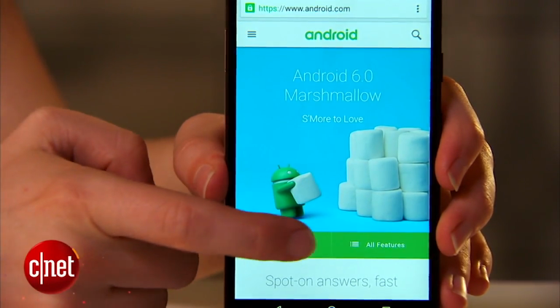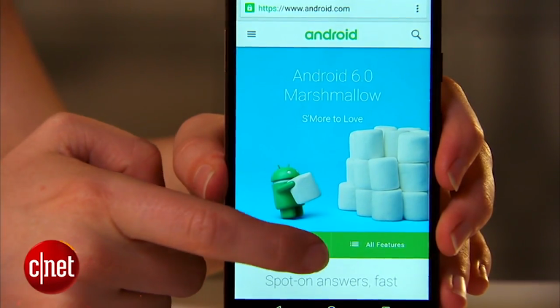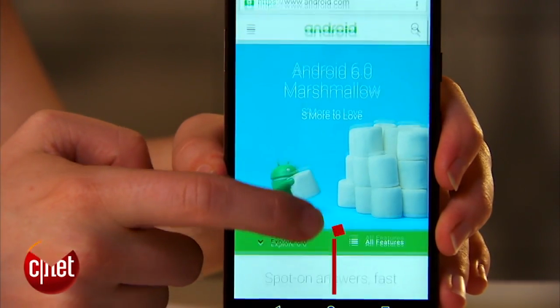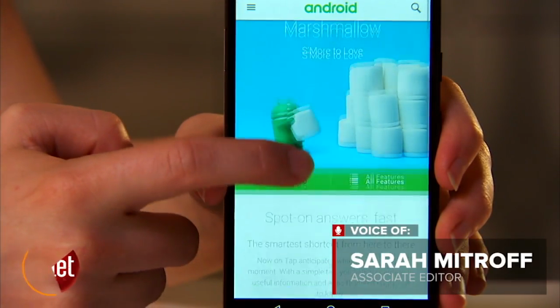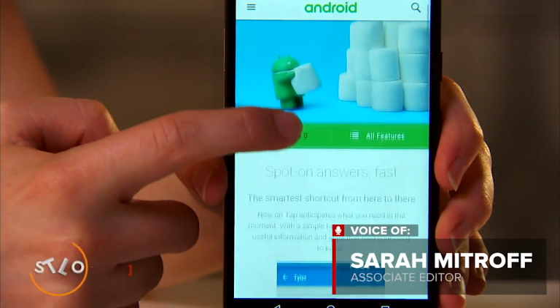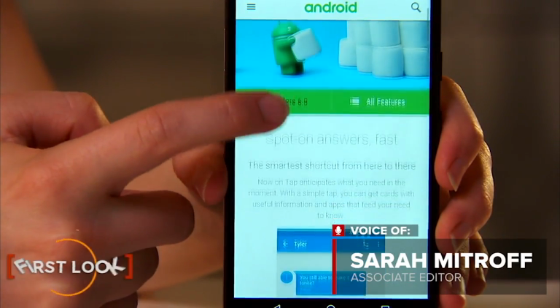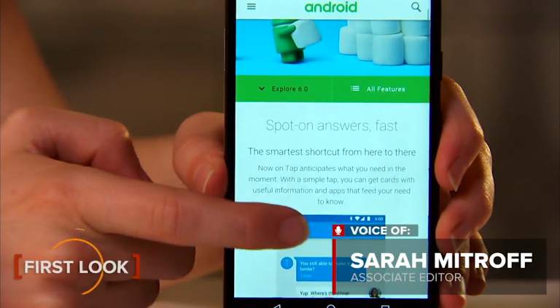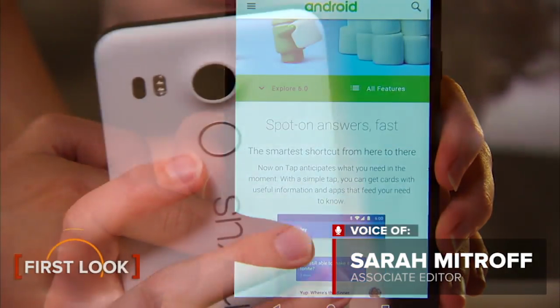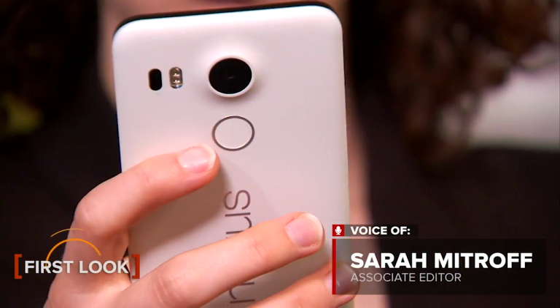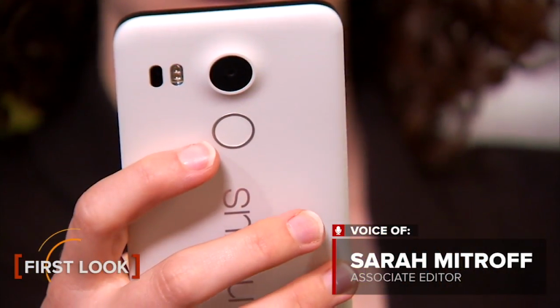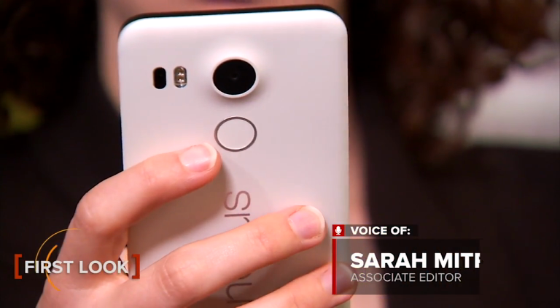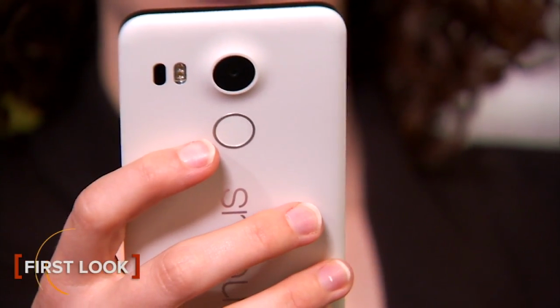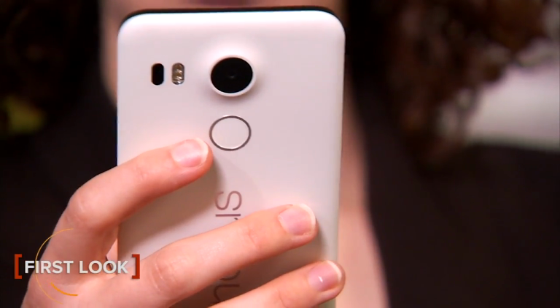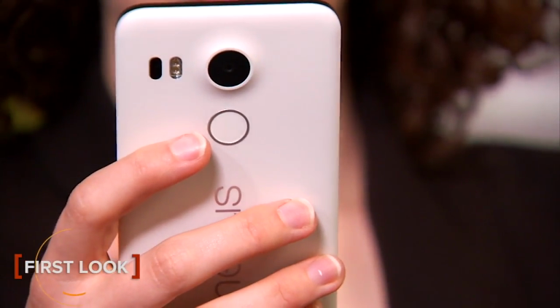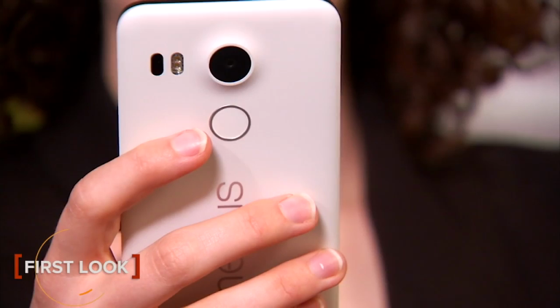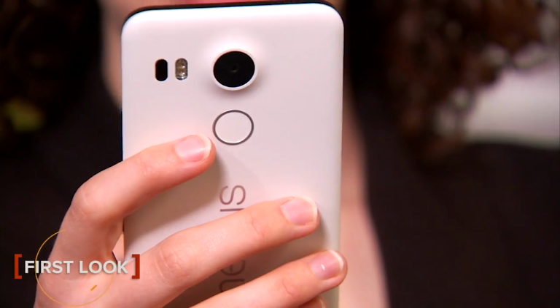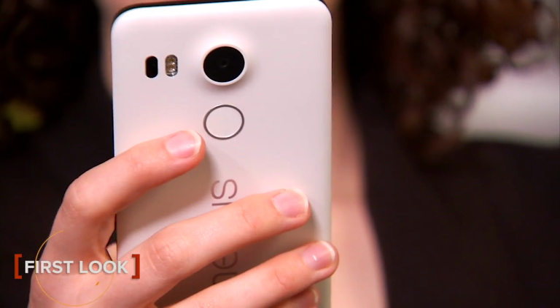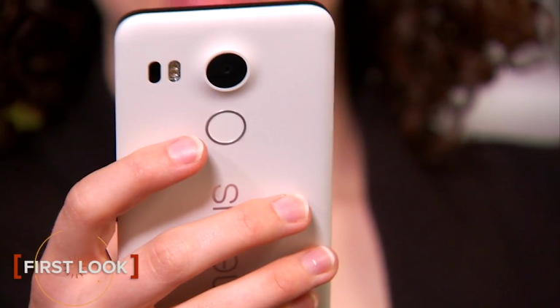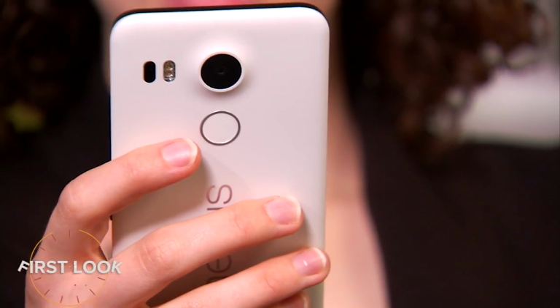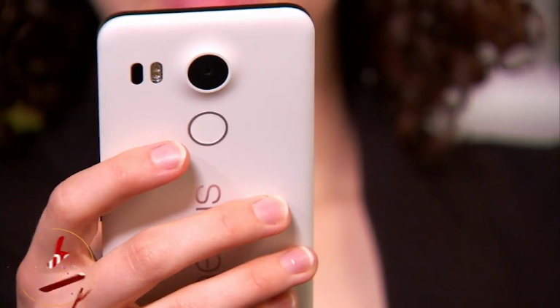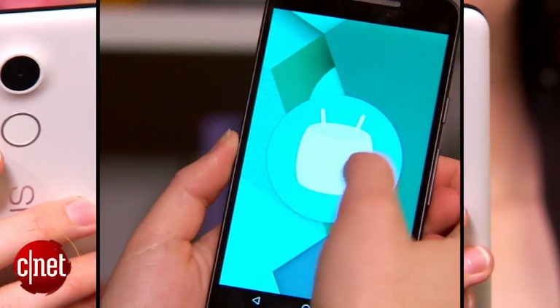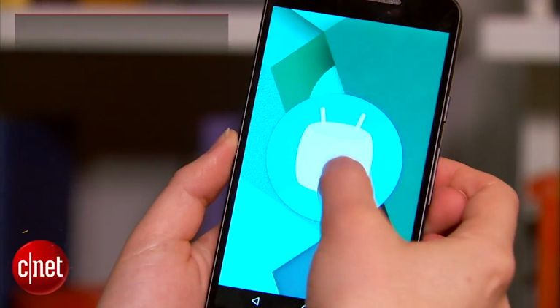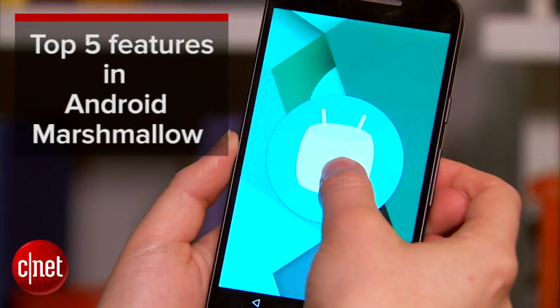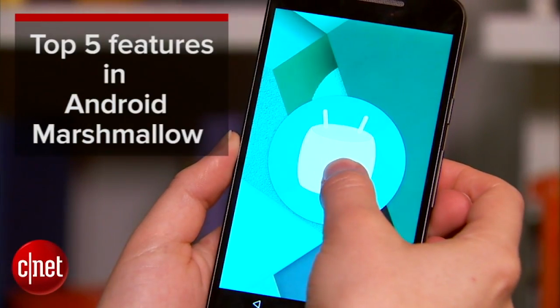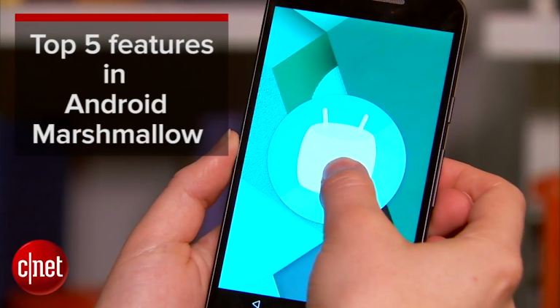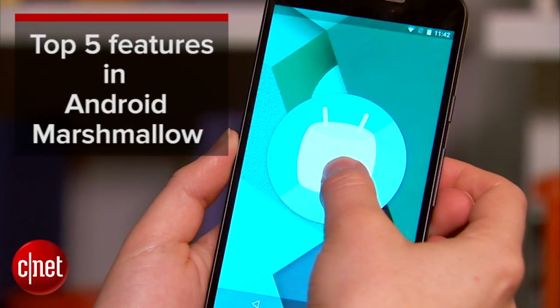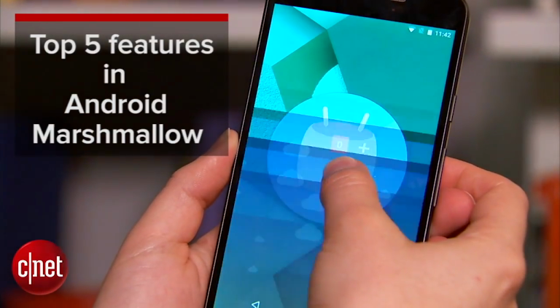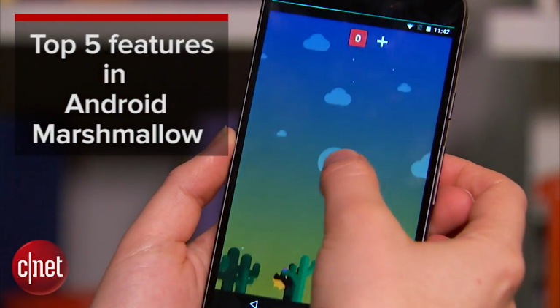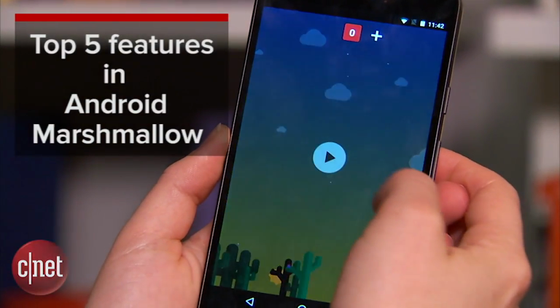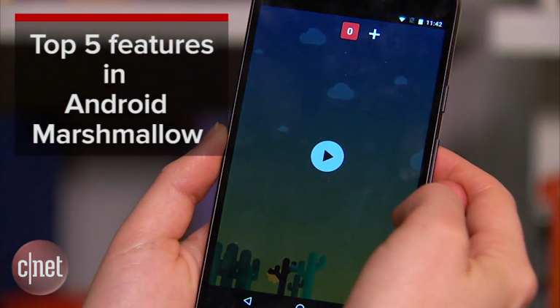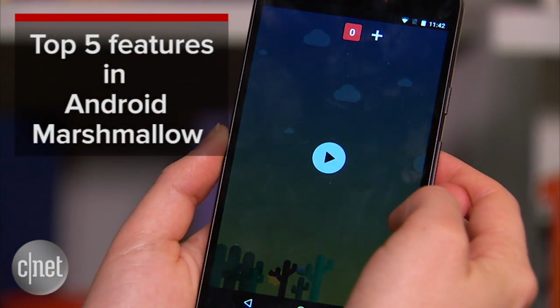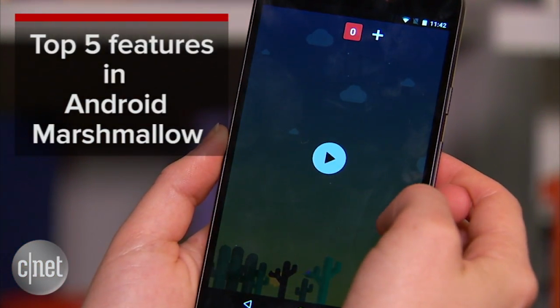Android Marshmallow is out now and hopefully landing on your phone in the next few months. Here are my top five new features in the update.